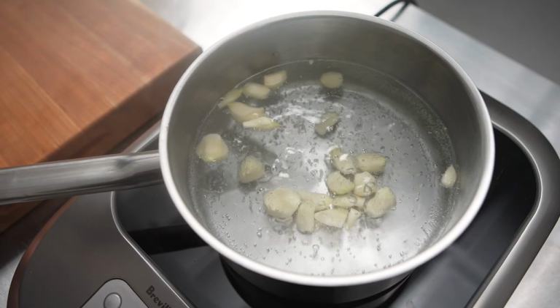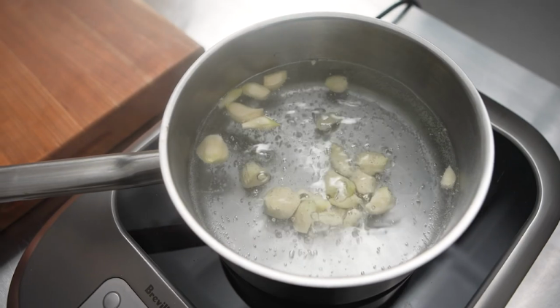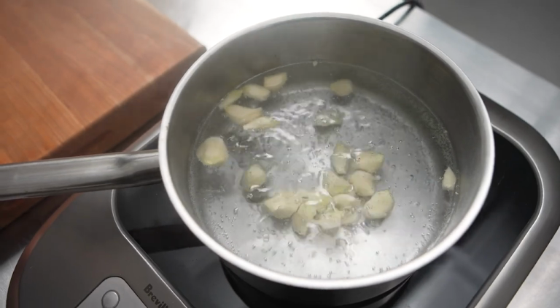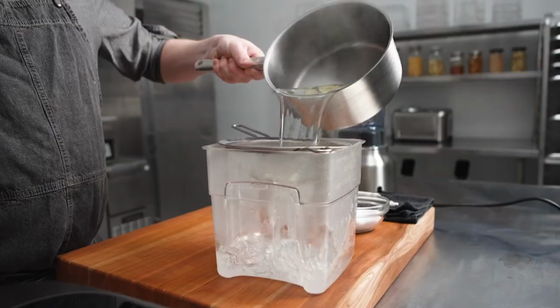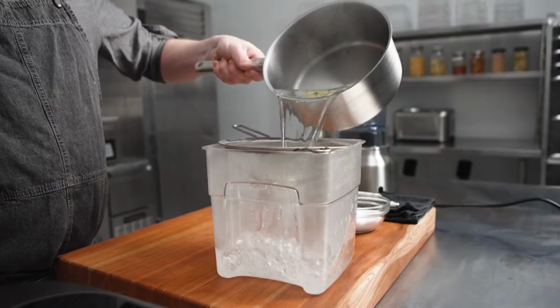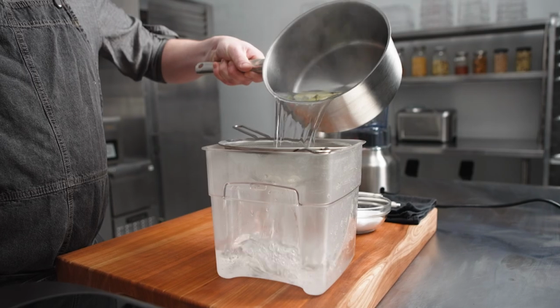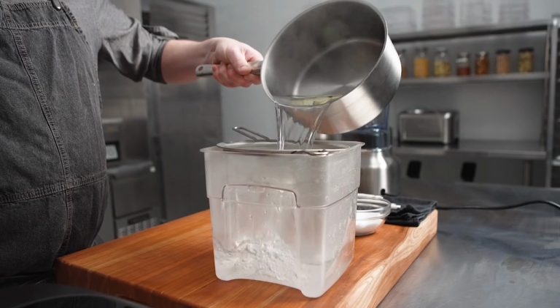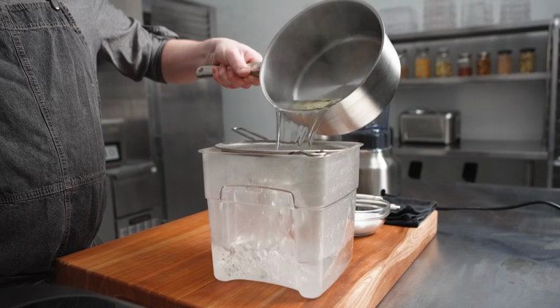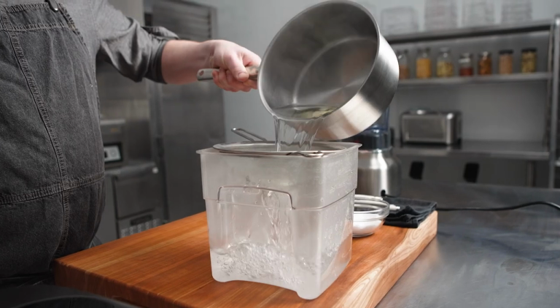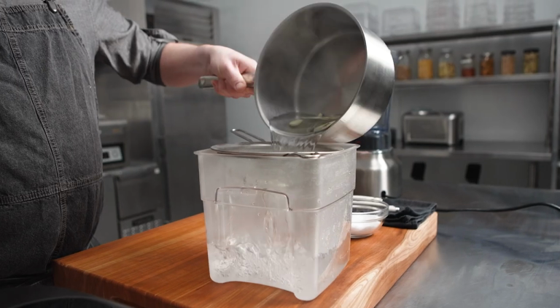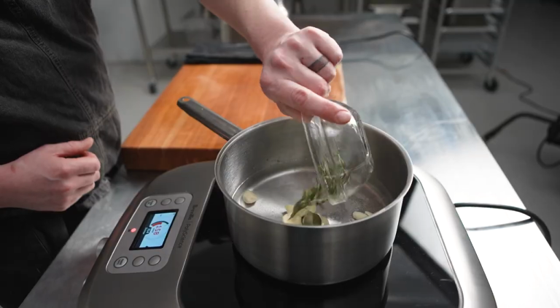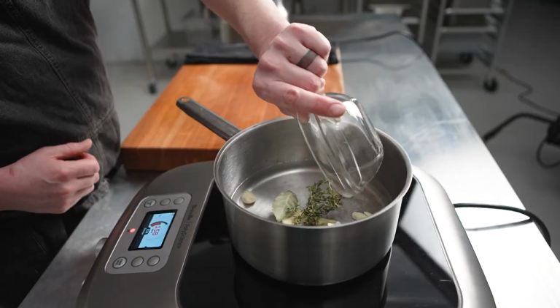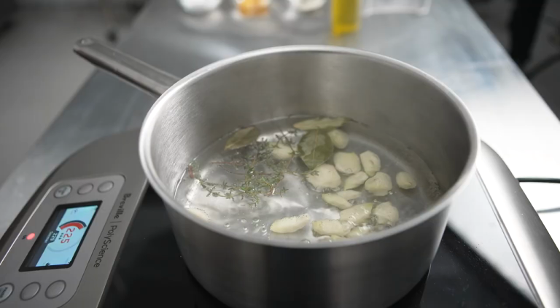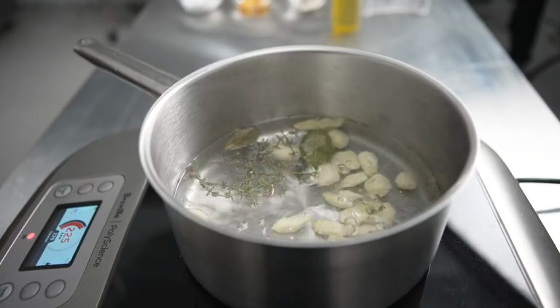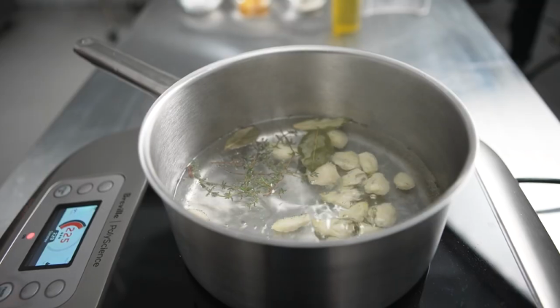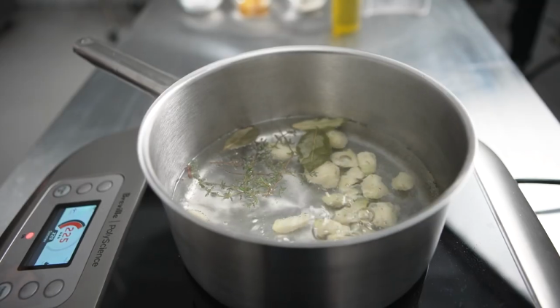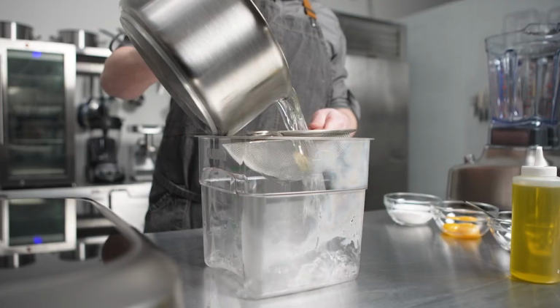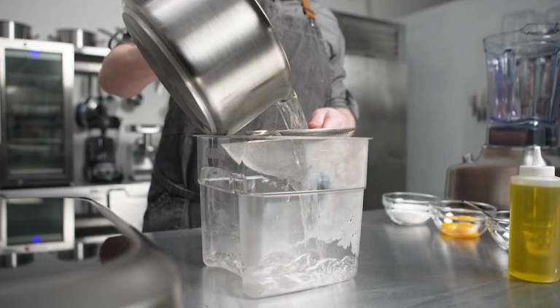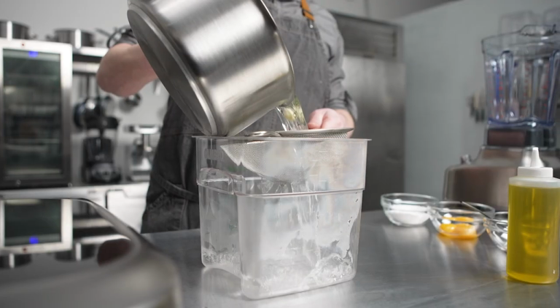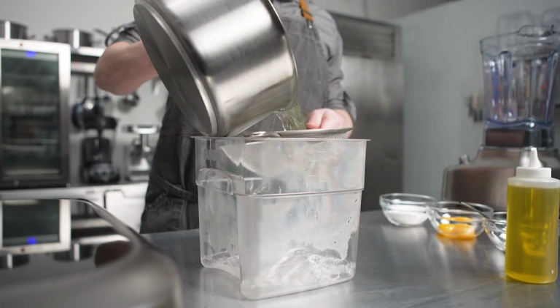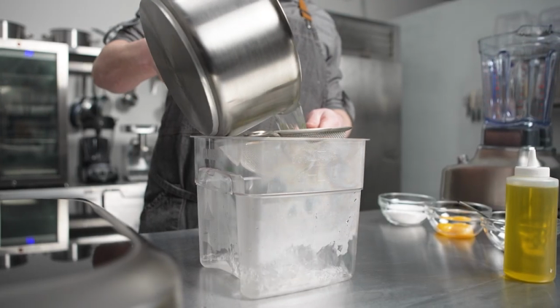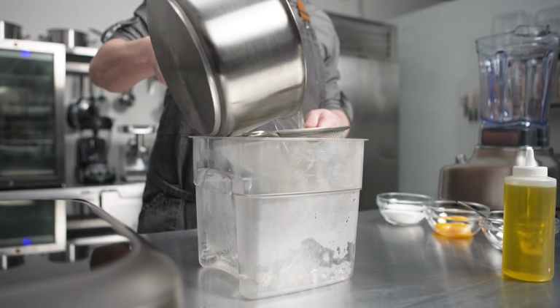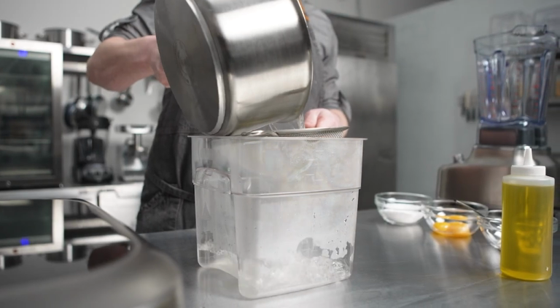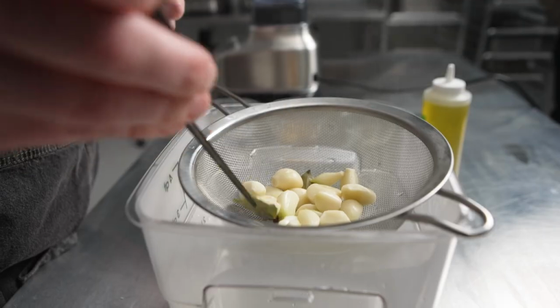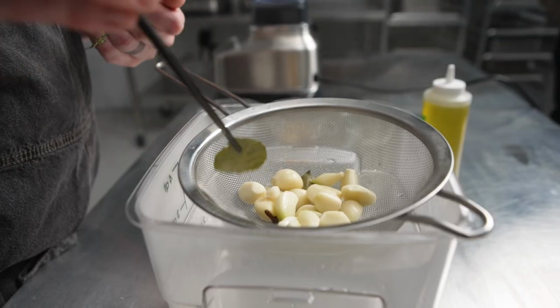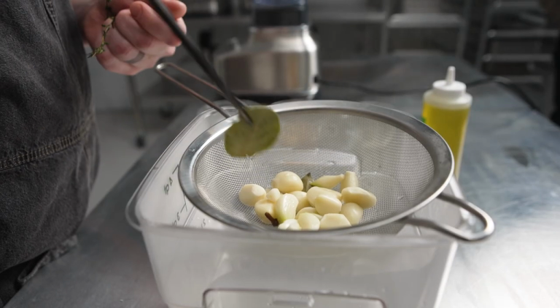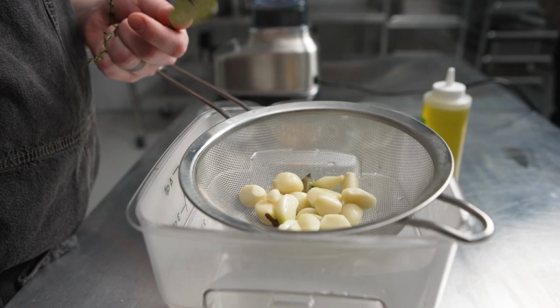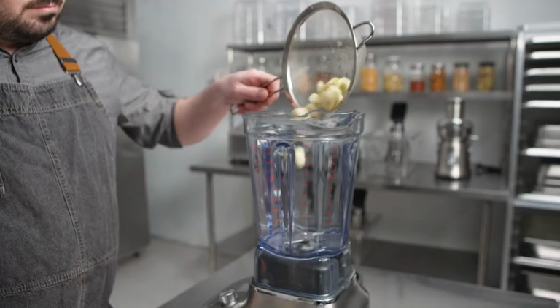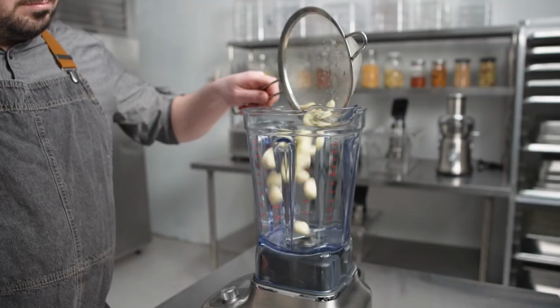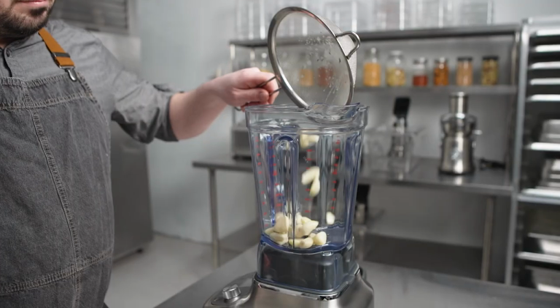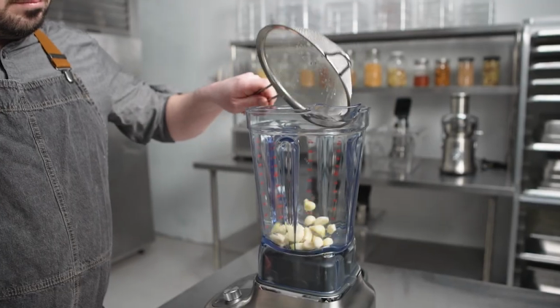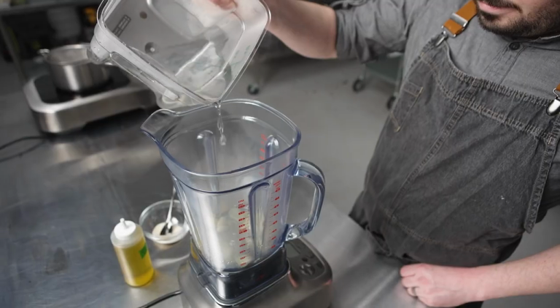To make the aggo buido, we blanch garlic. We return it to the pot with fresh water, thyme, cloves, and bay leaves.